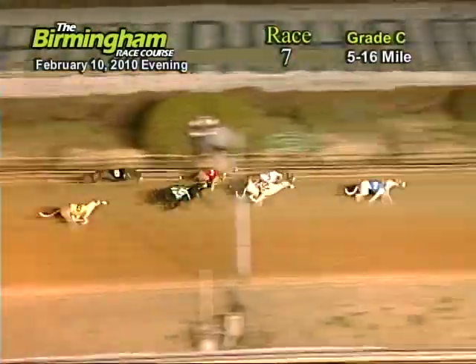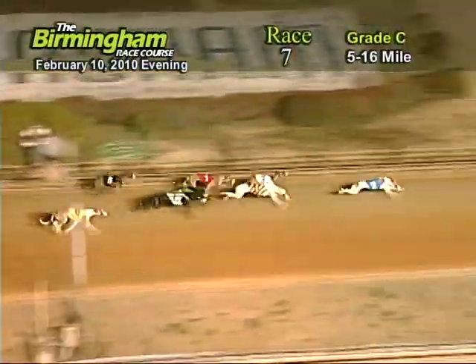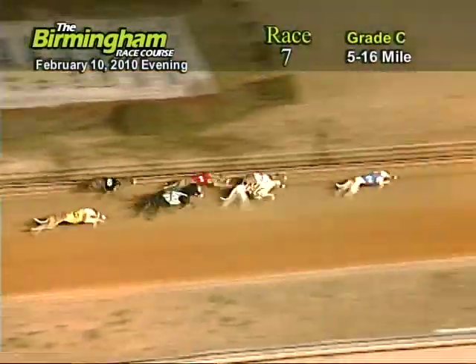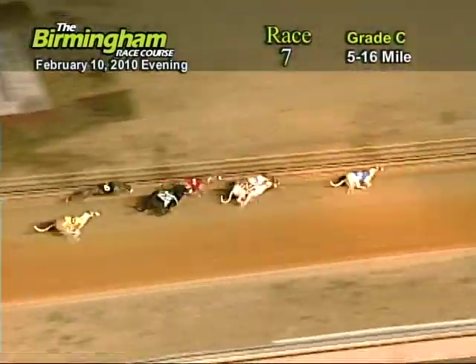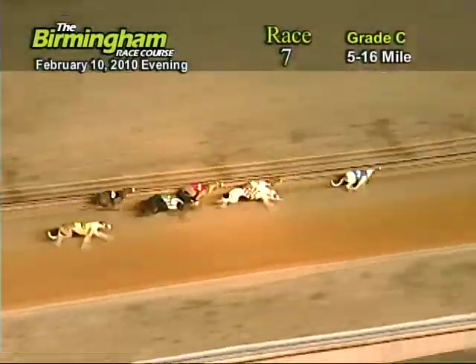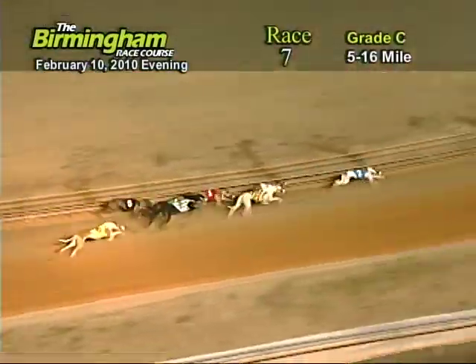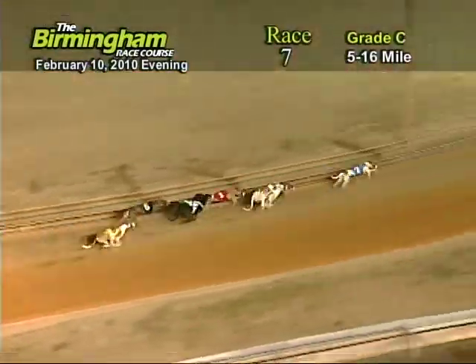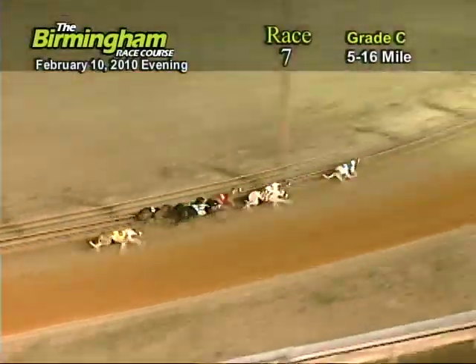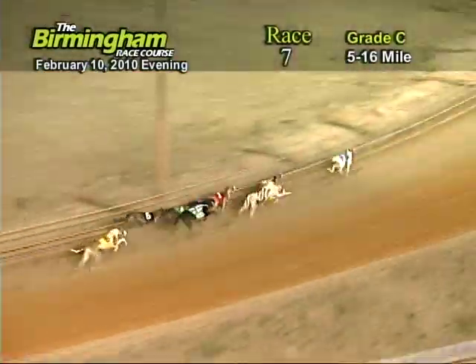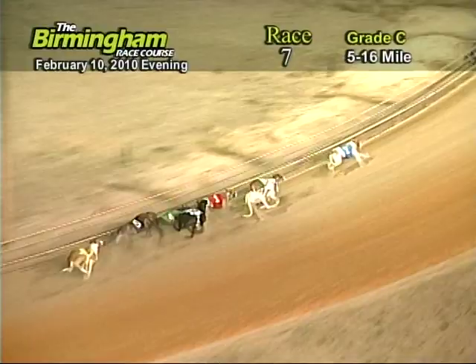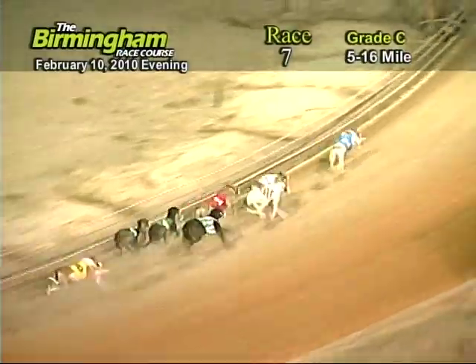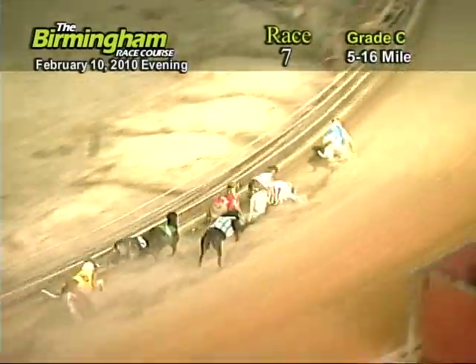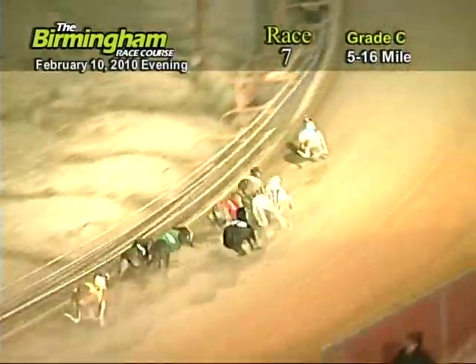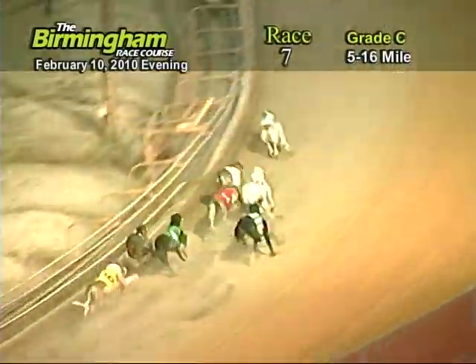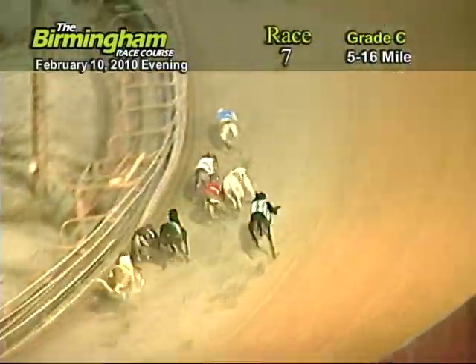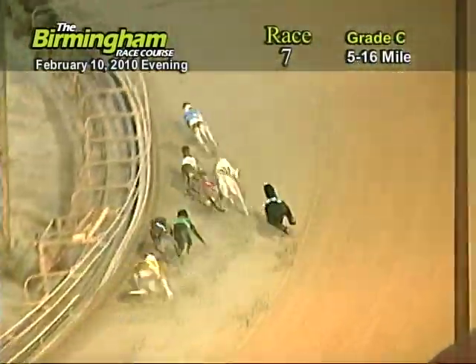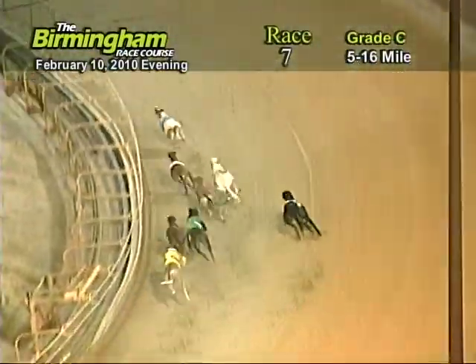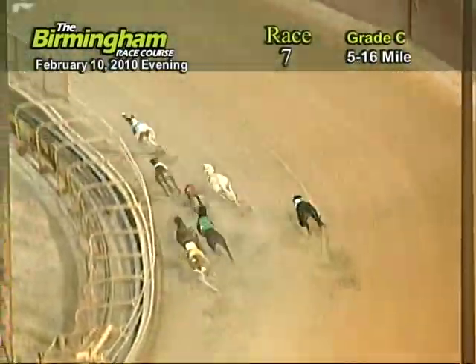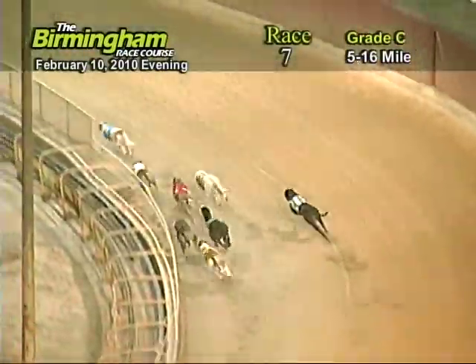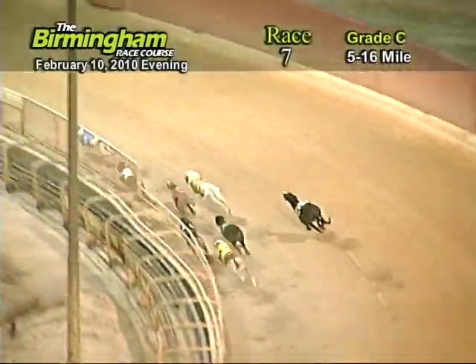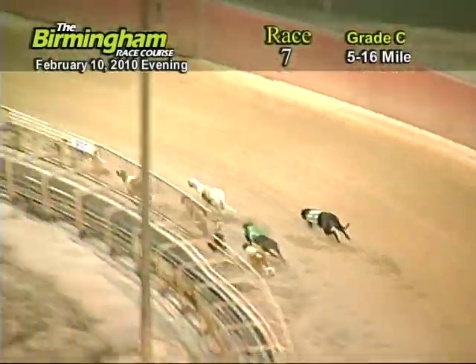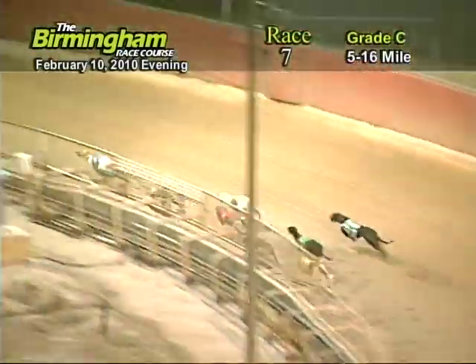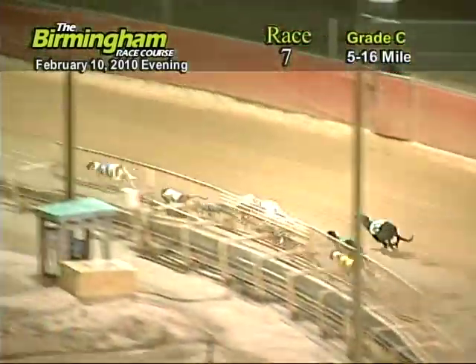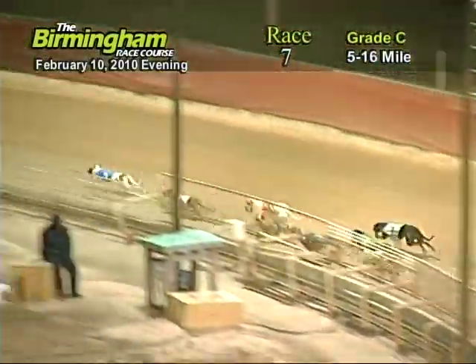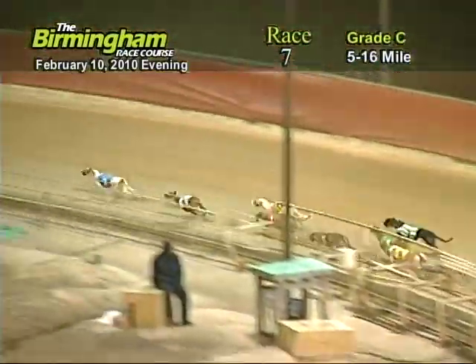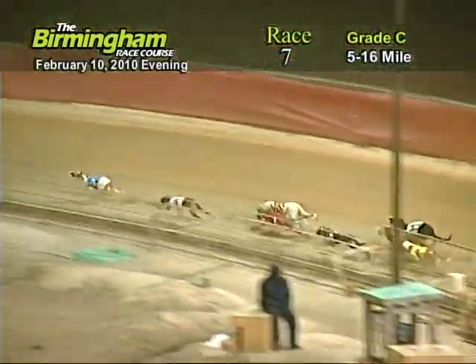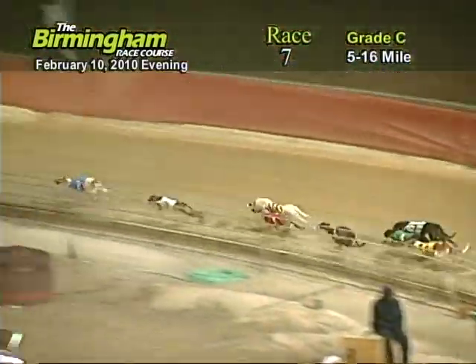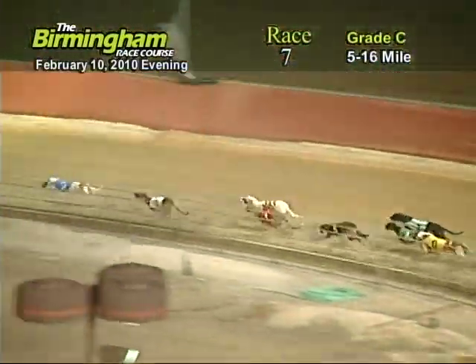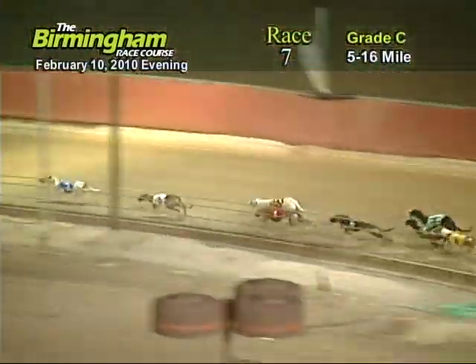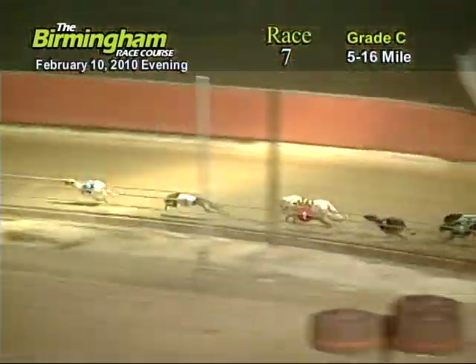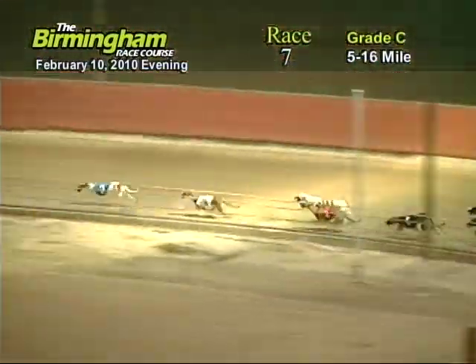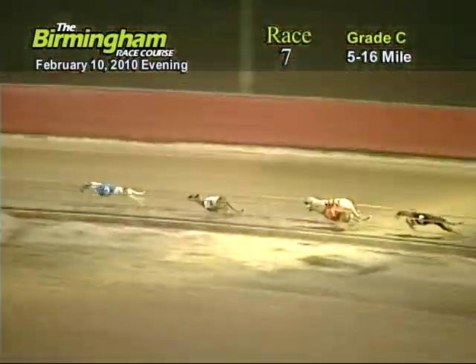Entering the first turn, number two. W.W. Fast Renee has the lead from the three, eight, one, and five.